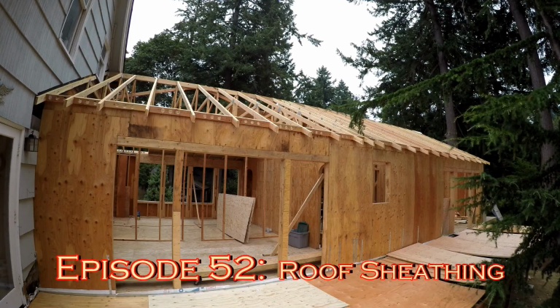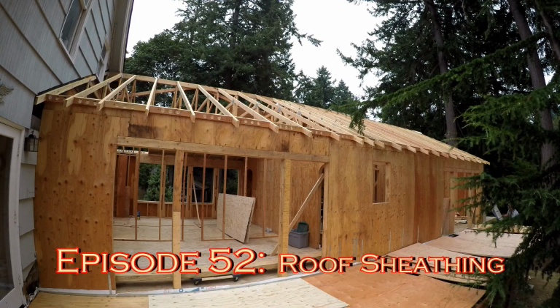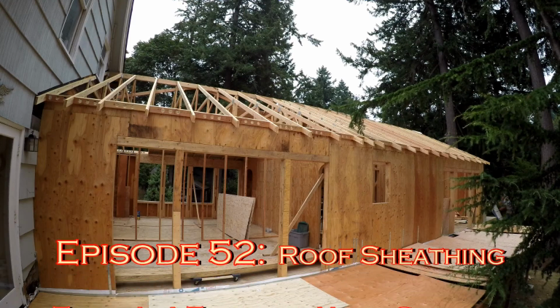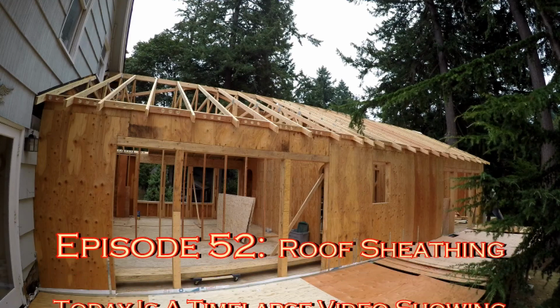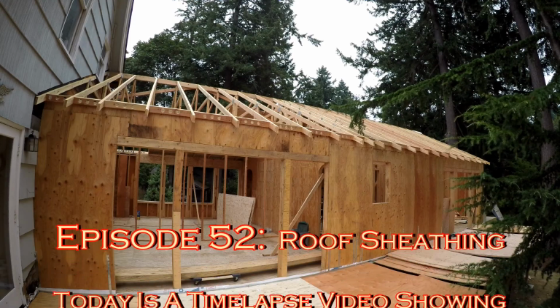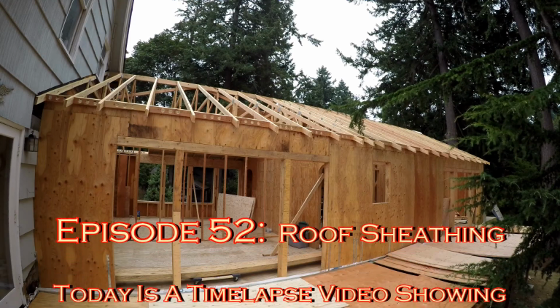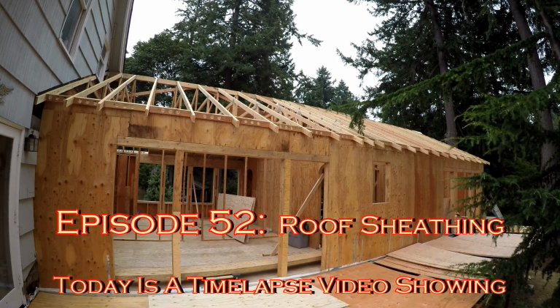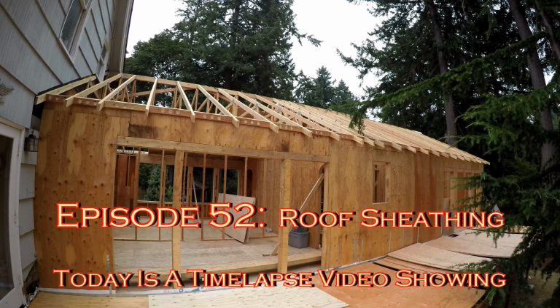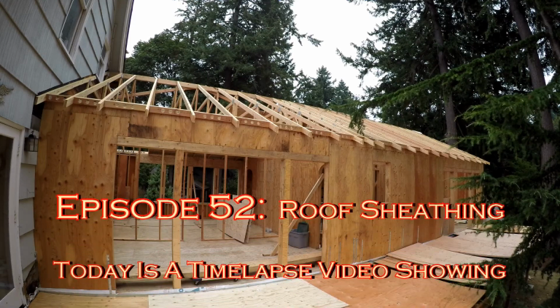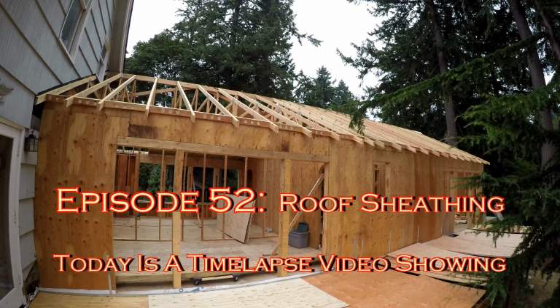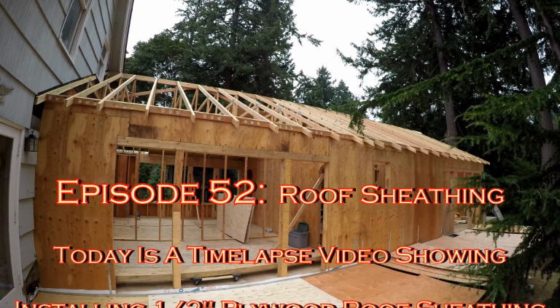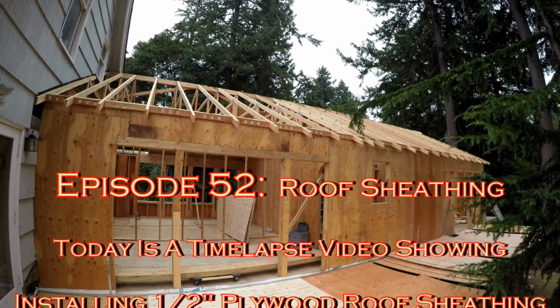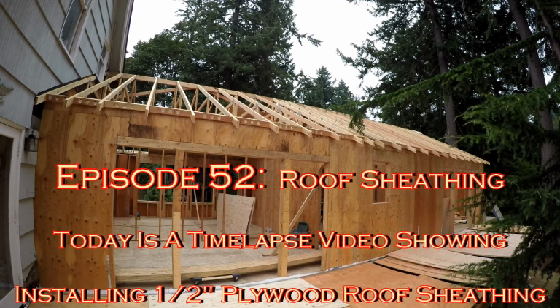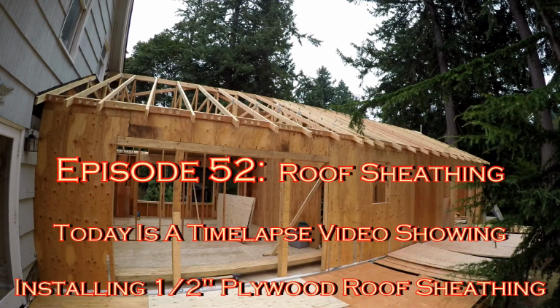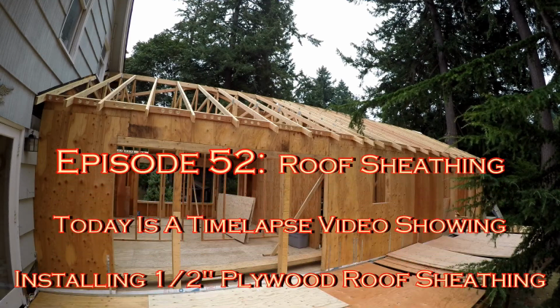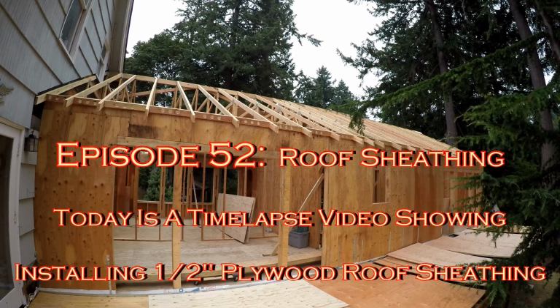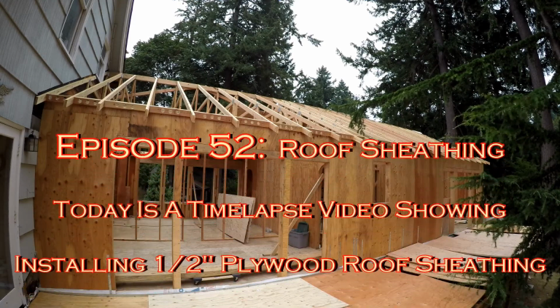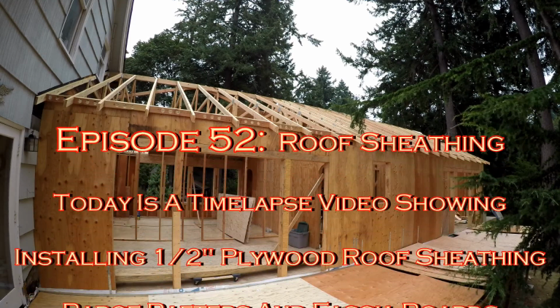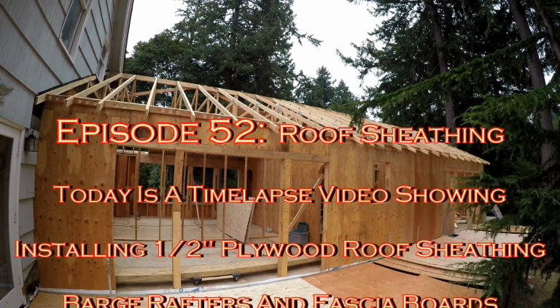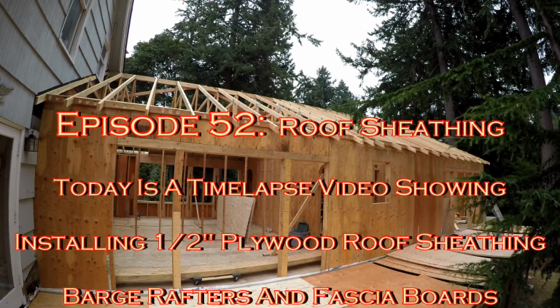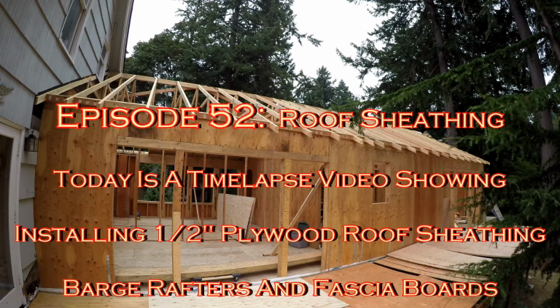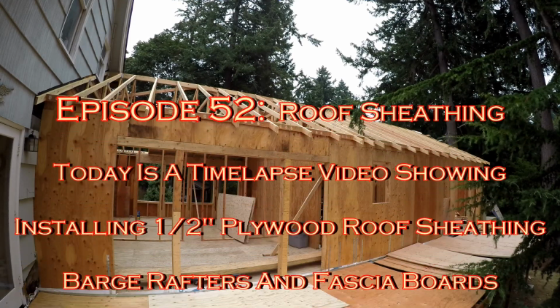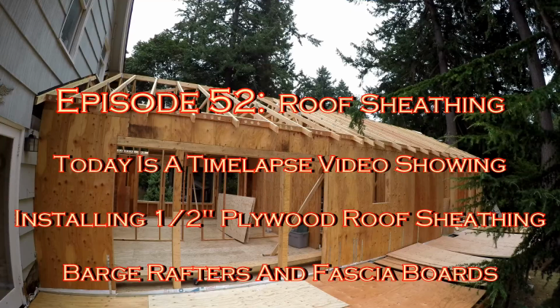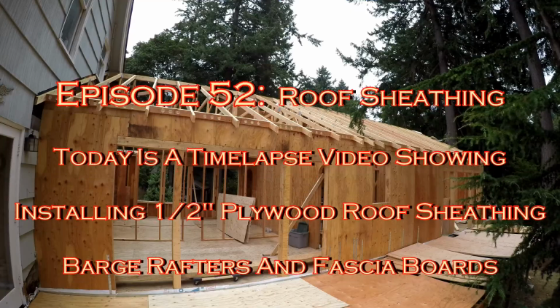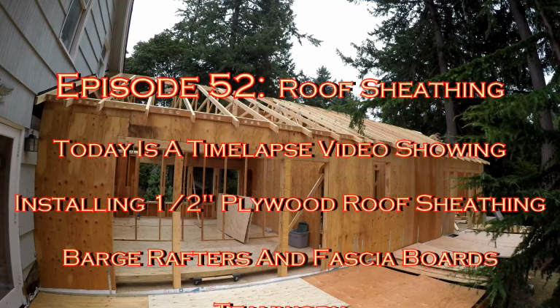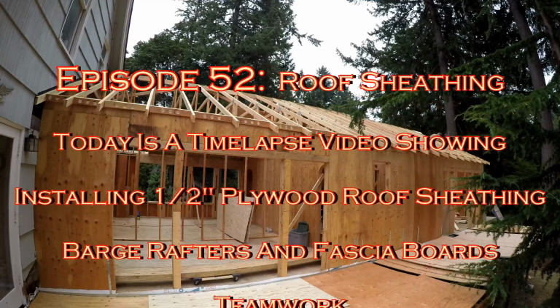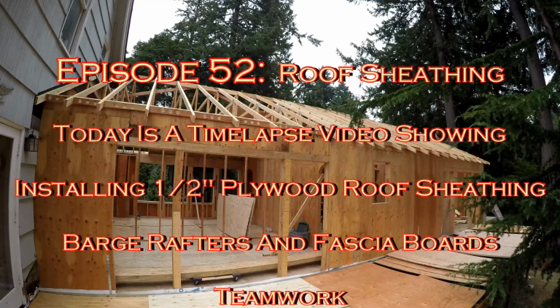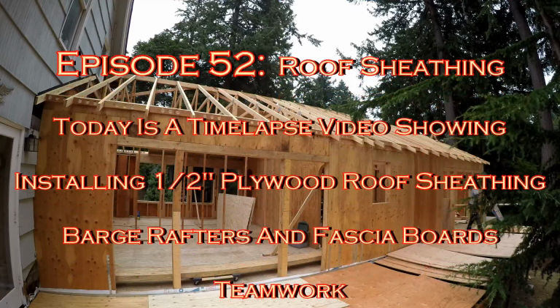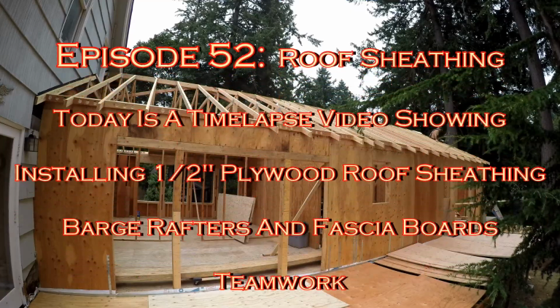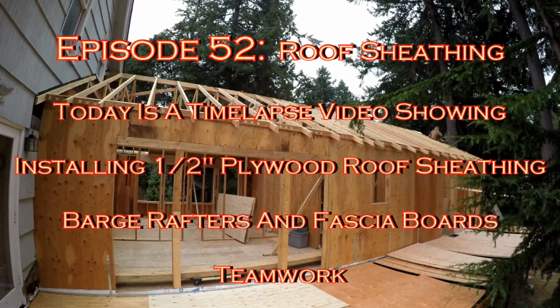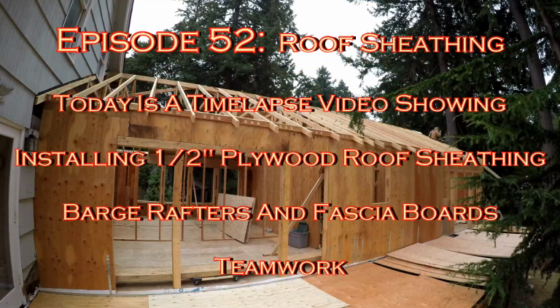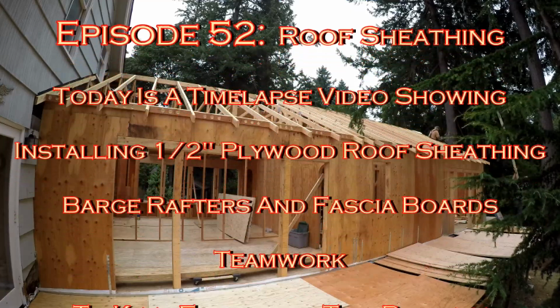Welcome to the CTAP1 channel. Today we are going to be installing roof sheathing.